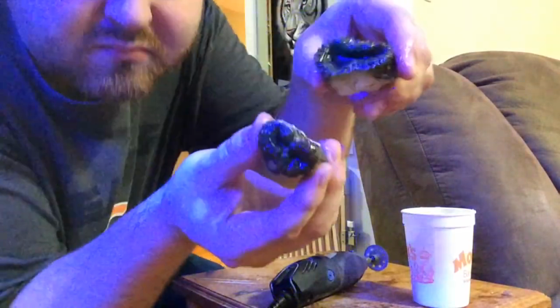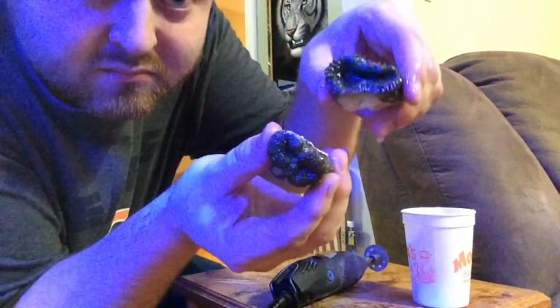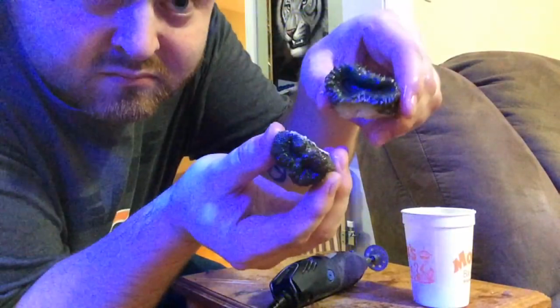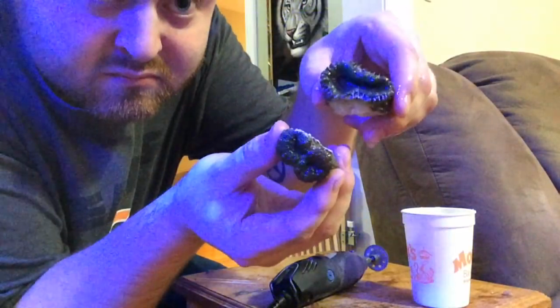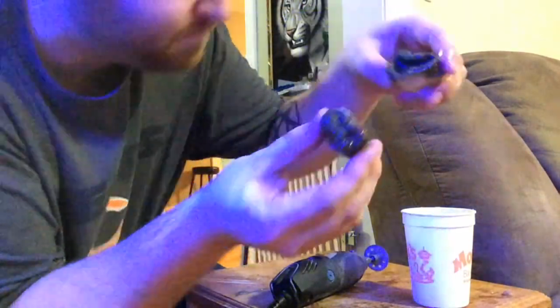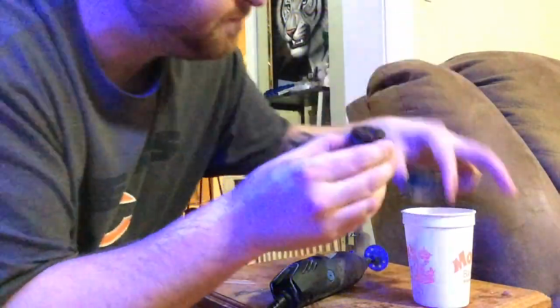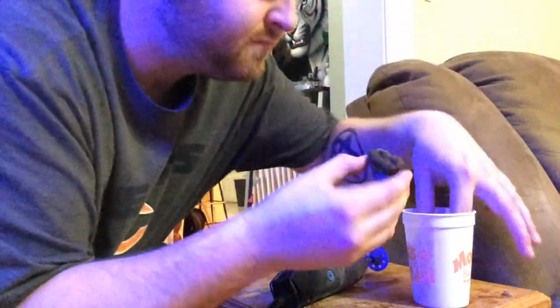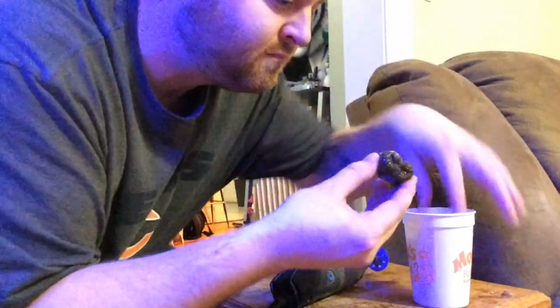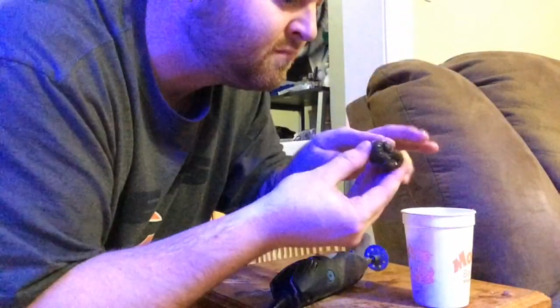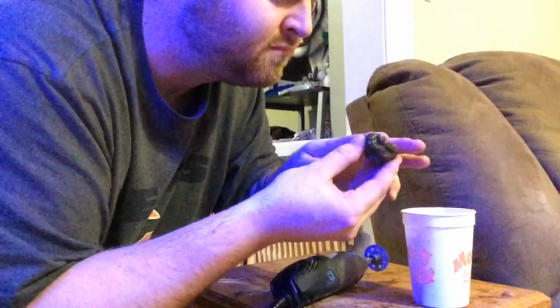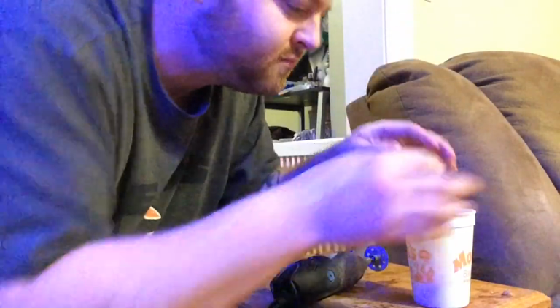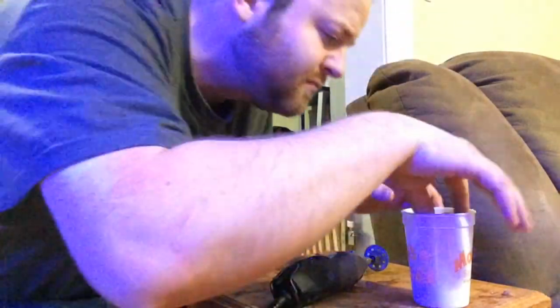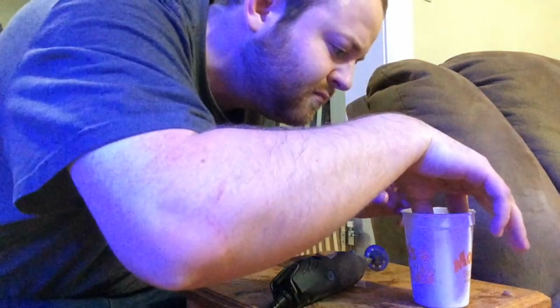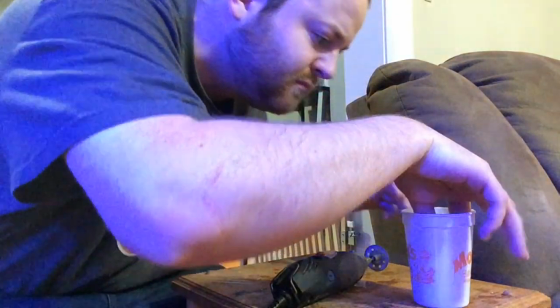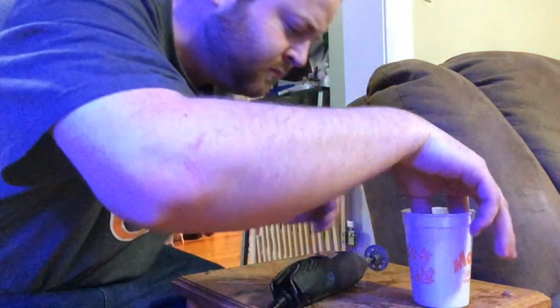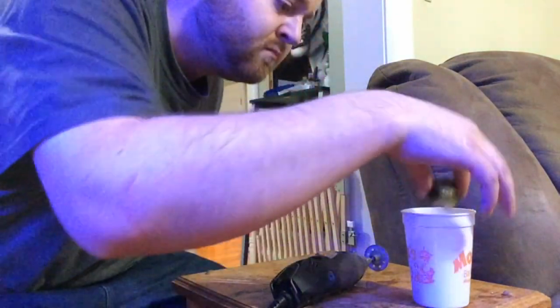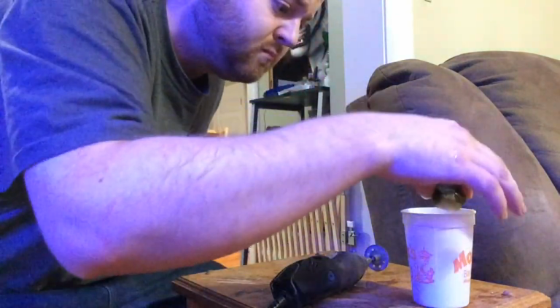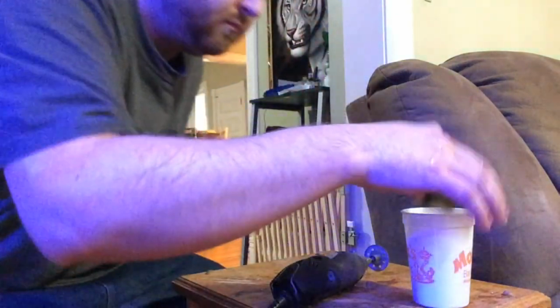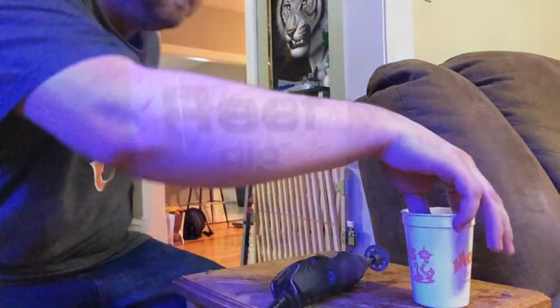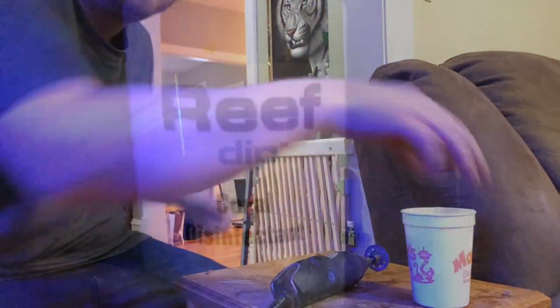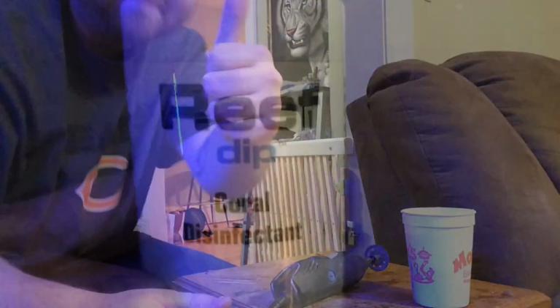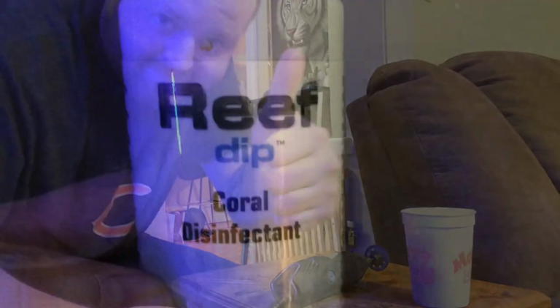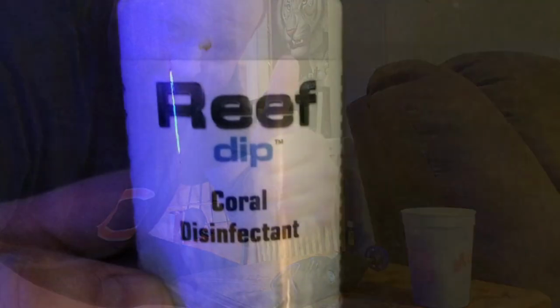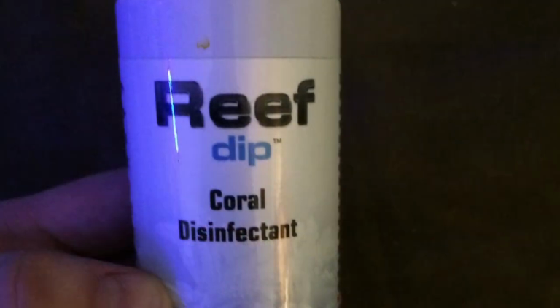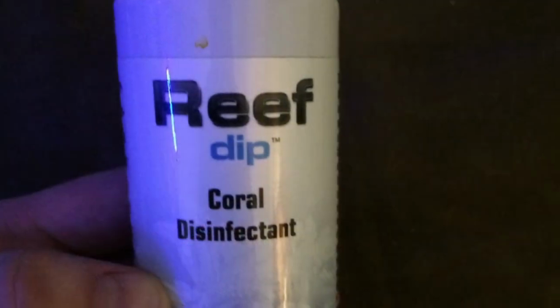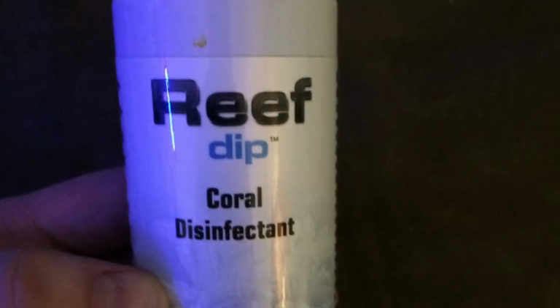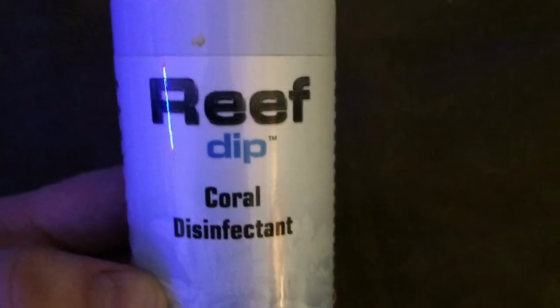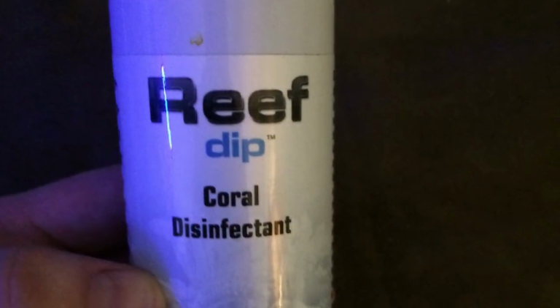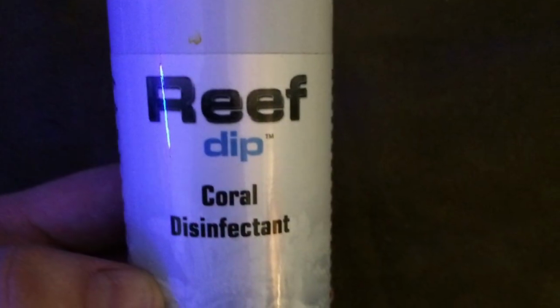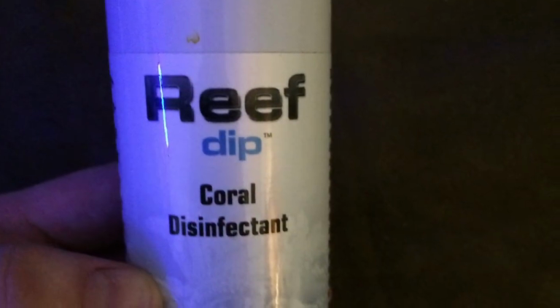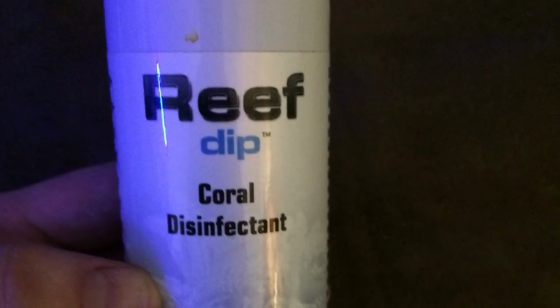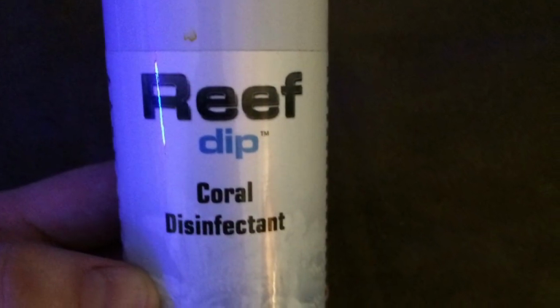There you have it — two separate frags ready to be dipped in iodine solution and returned to the display.